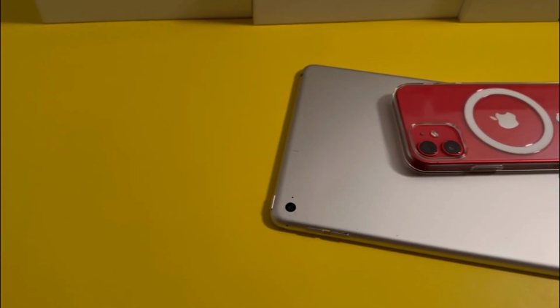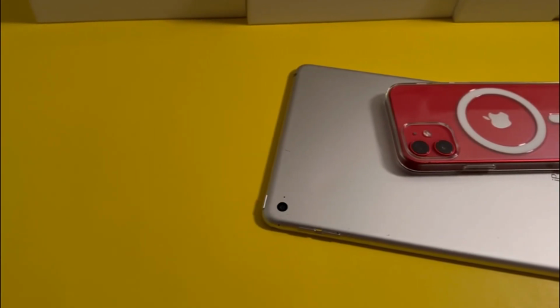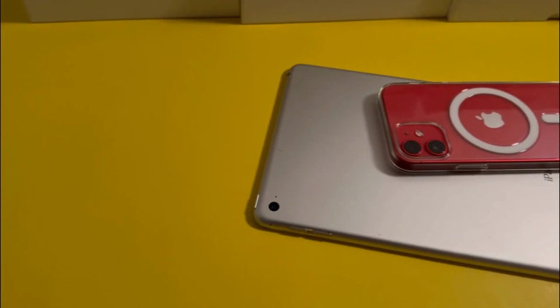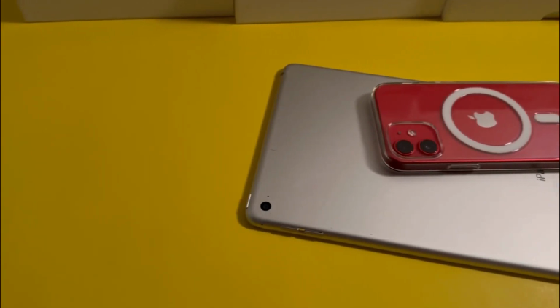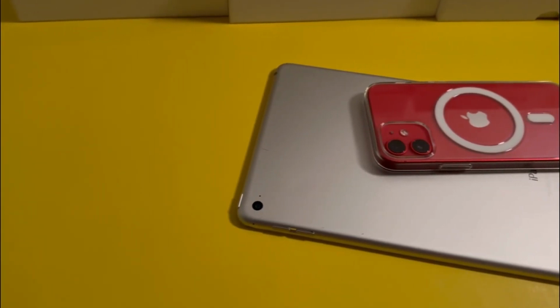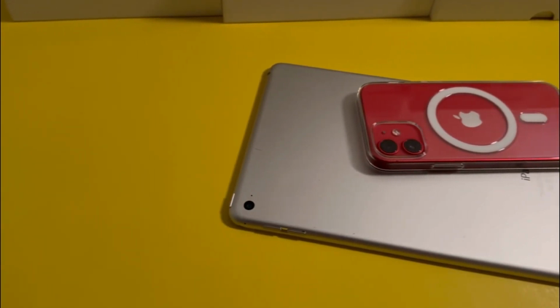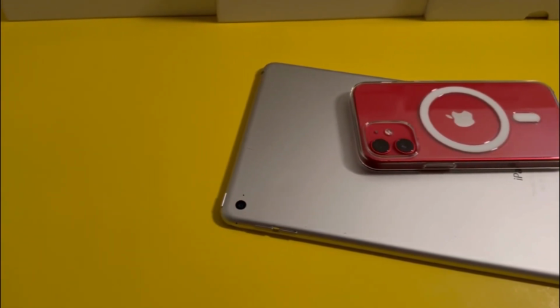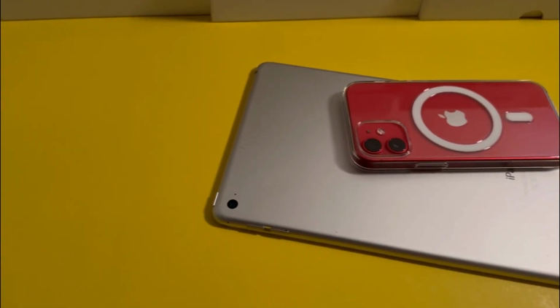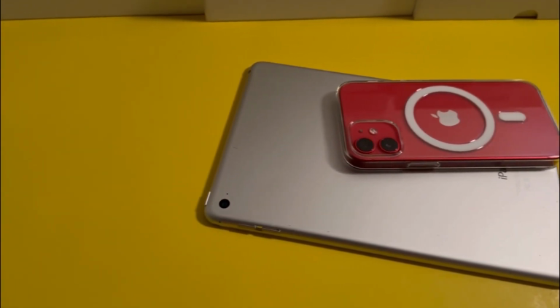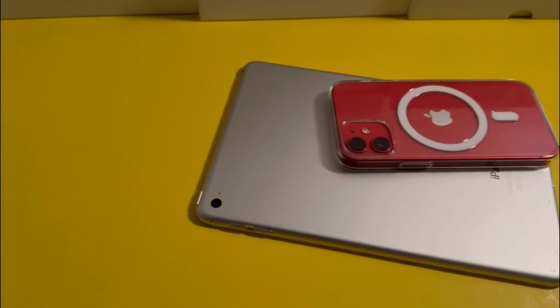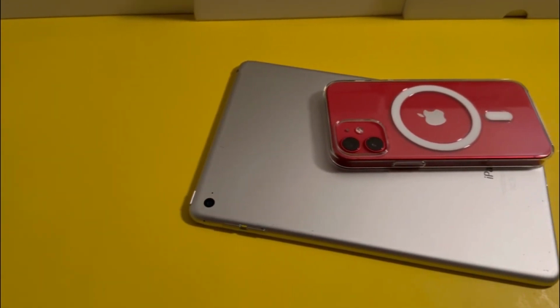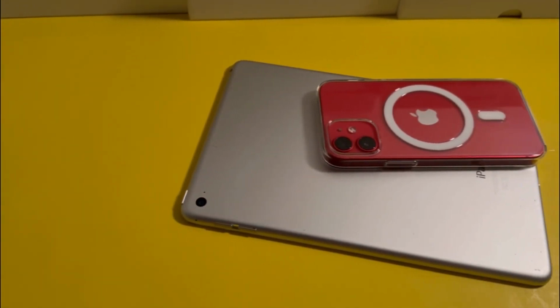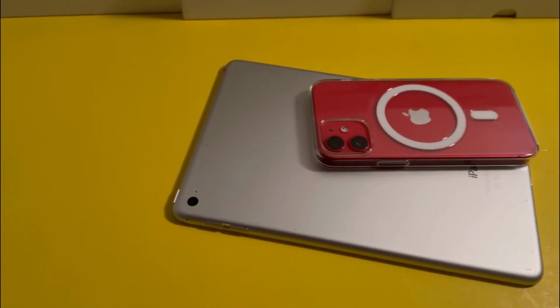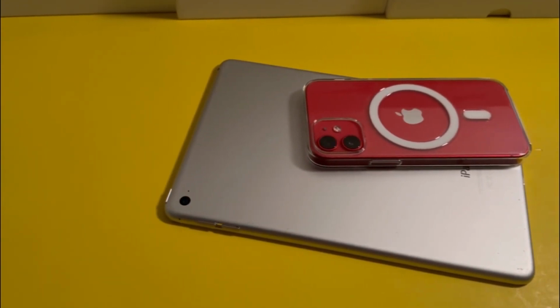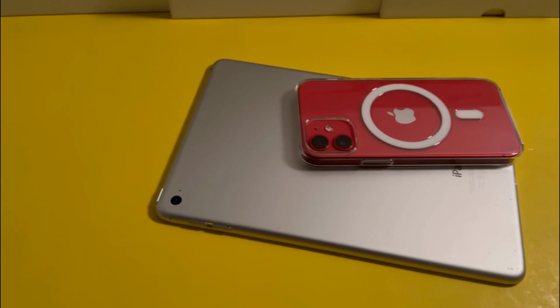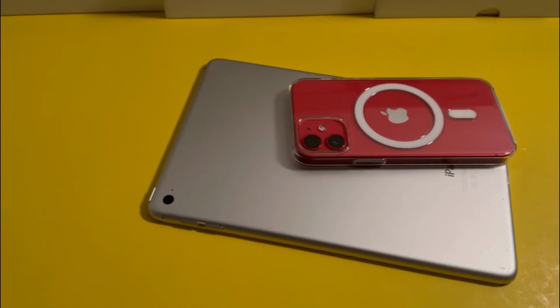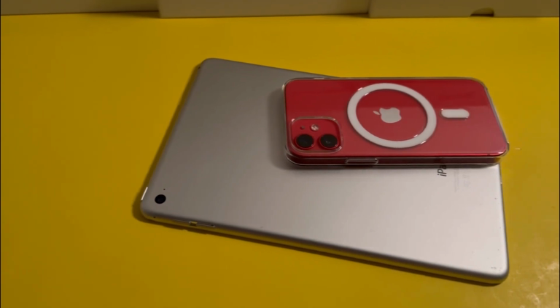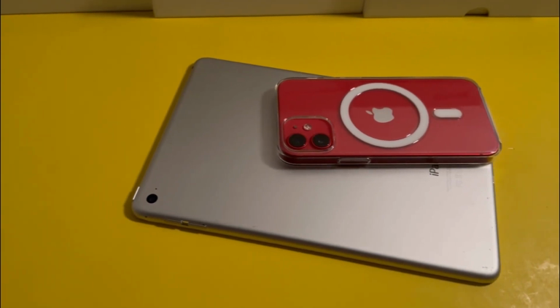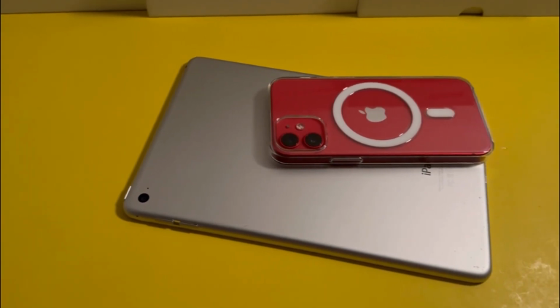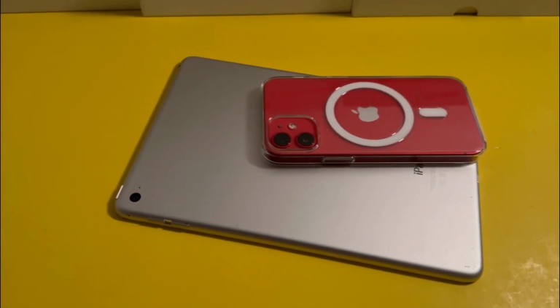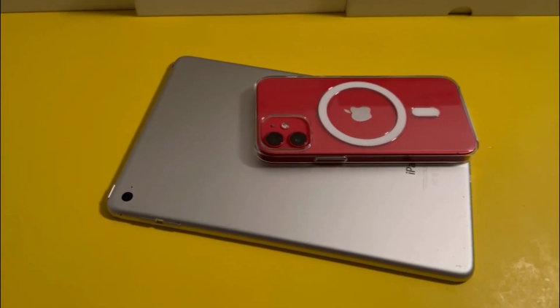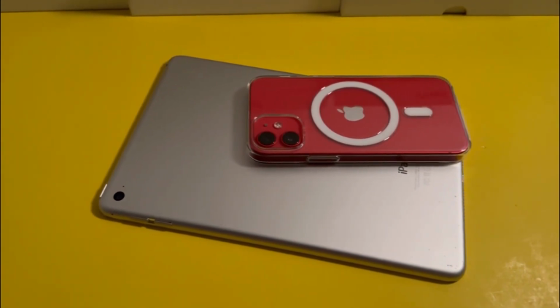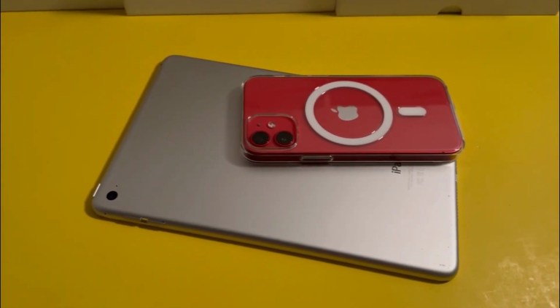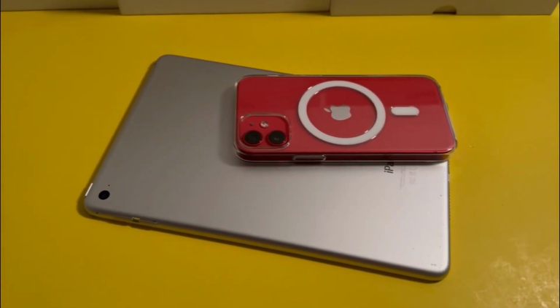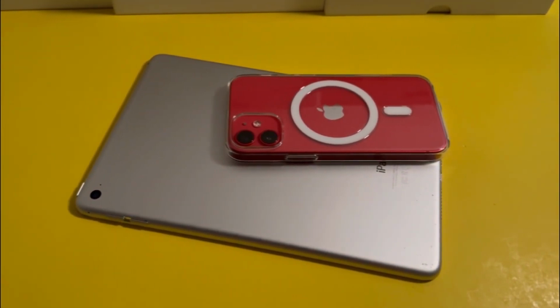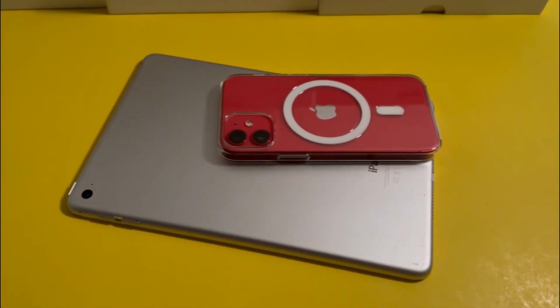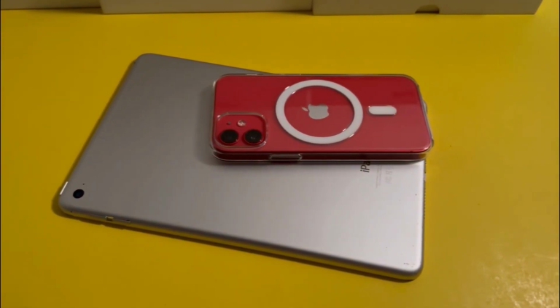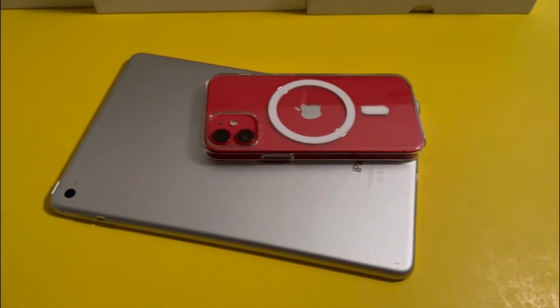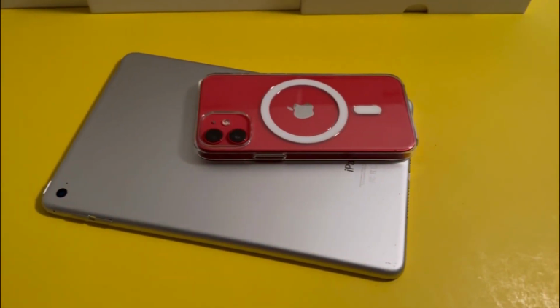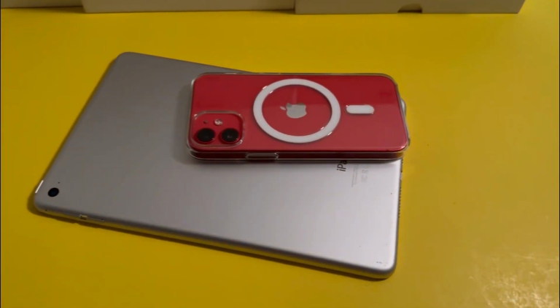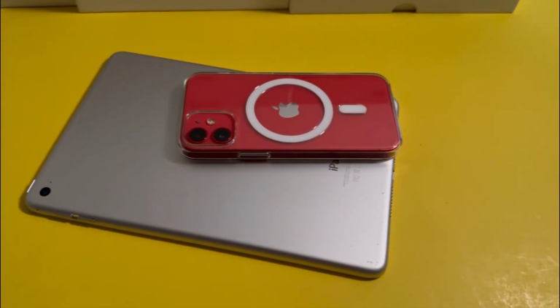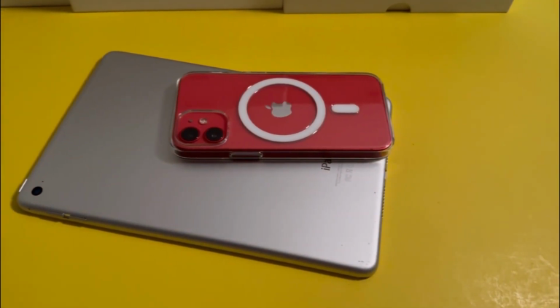That's basically it for the iPadOS 17 review on the iPad Mini 5. If you liked the video, consider hitting the like button and I'll see you in the next video.